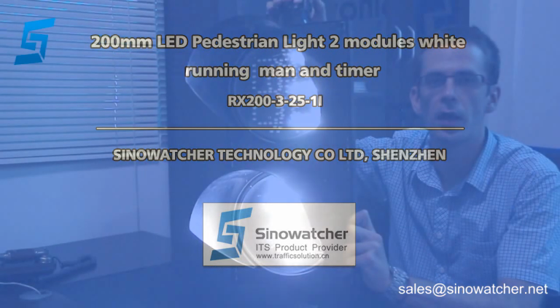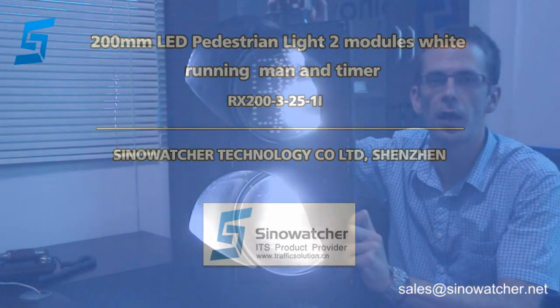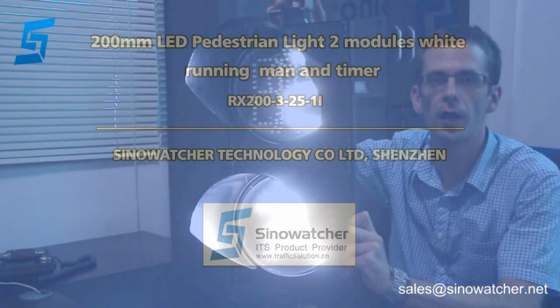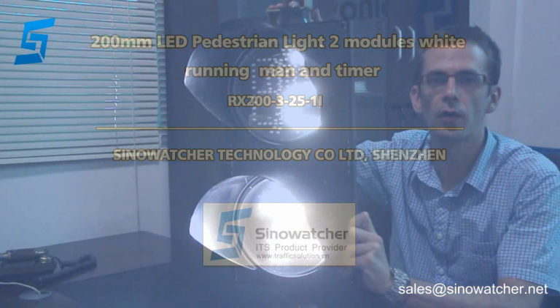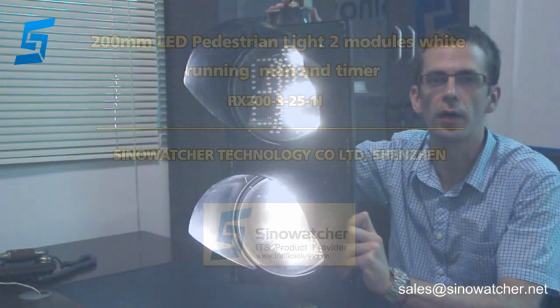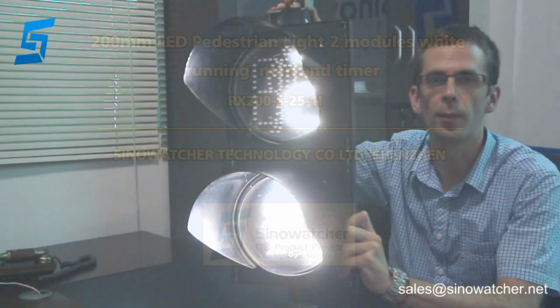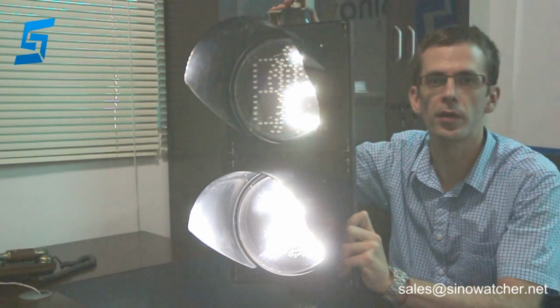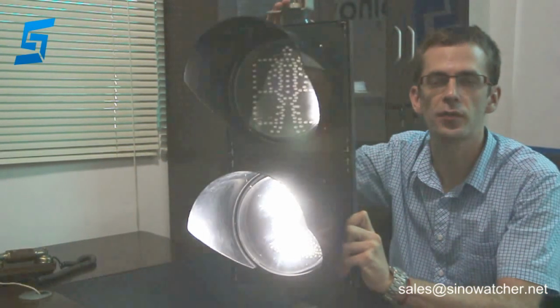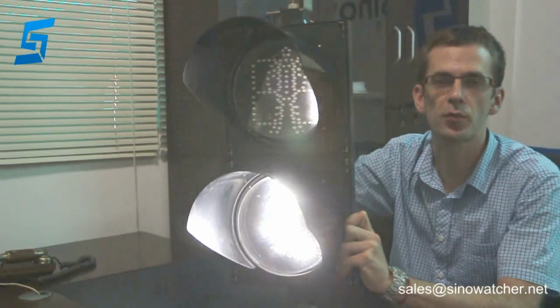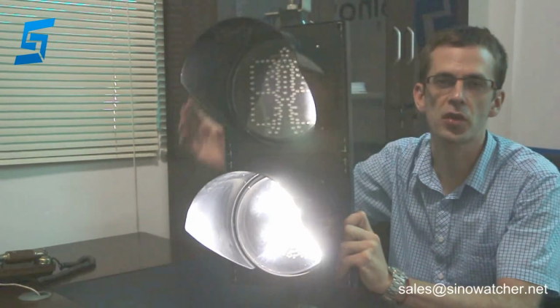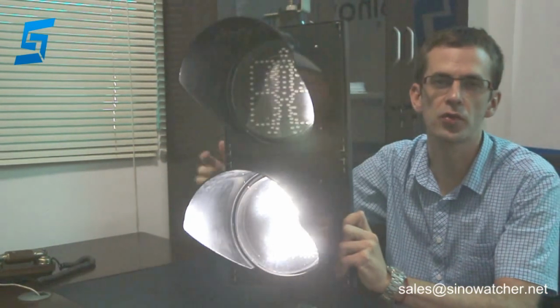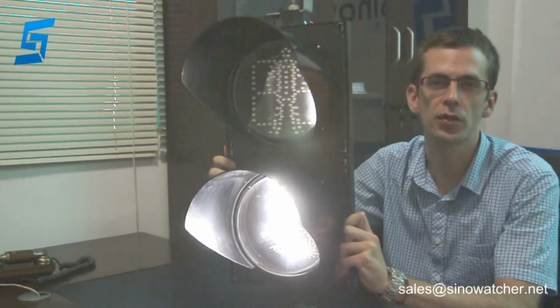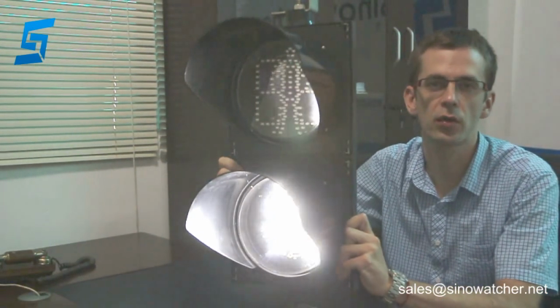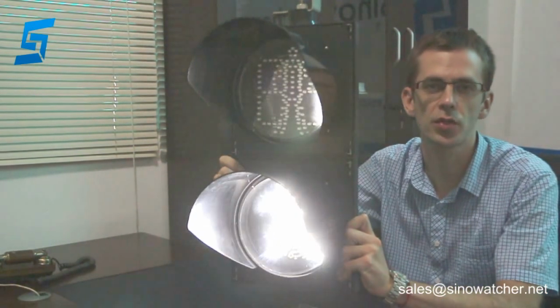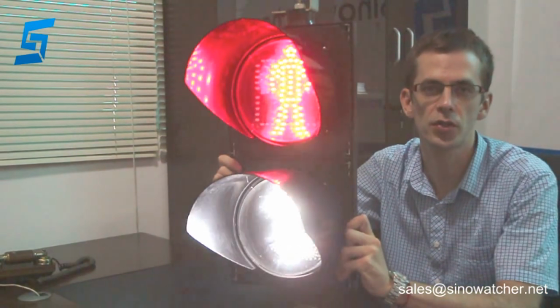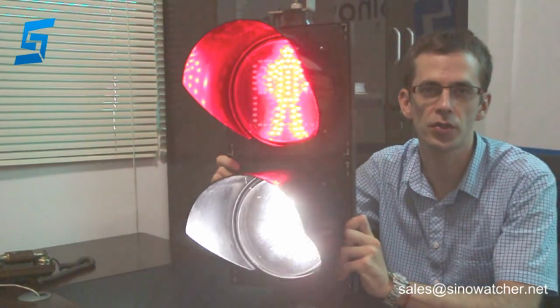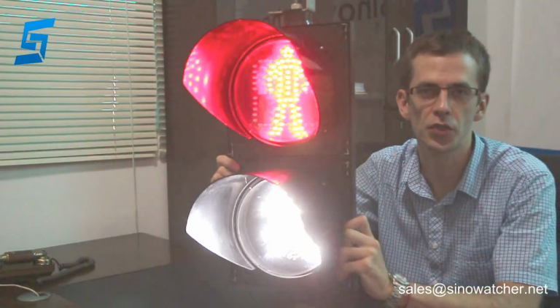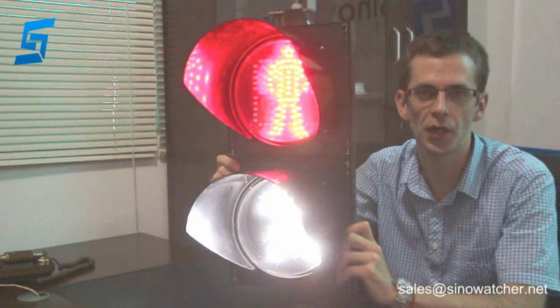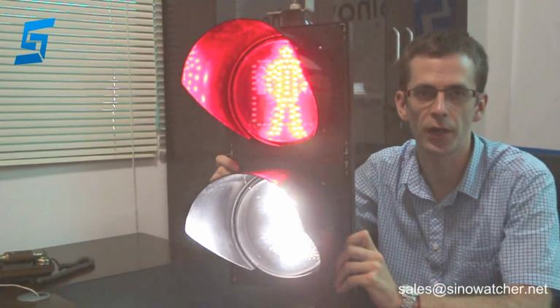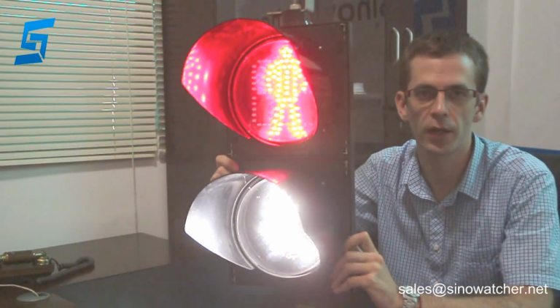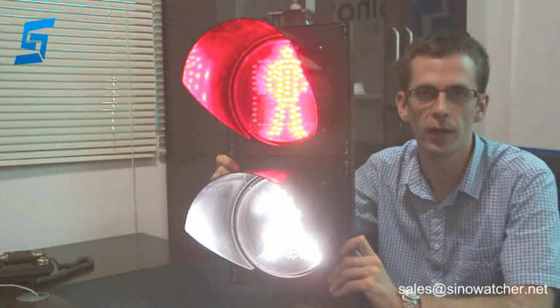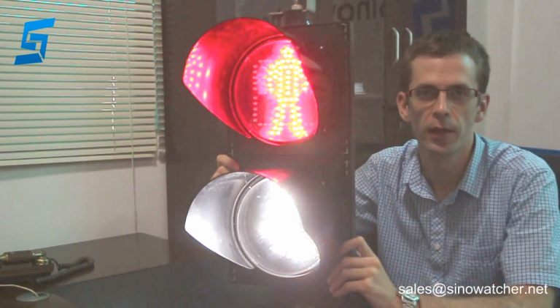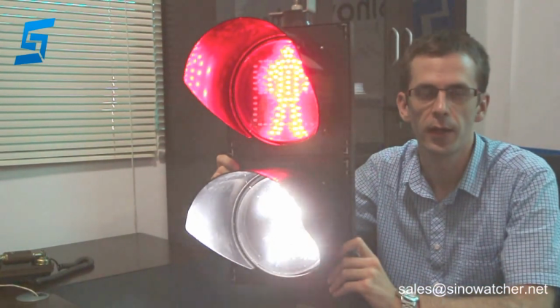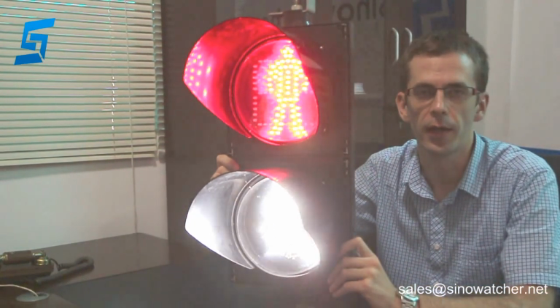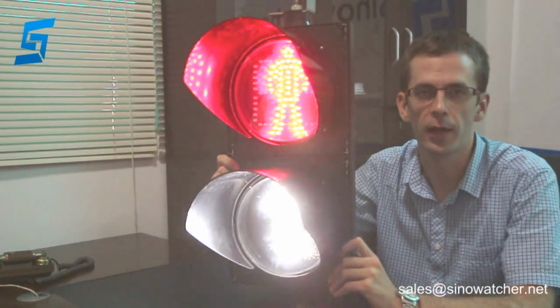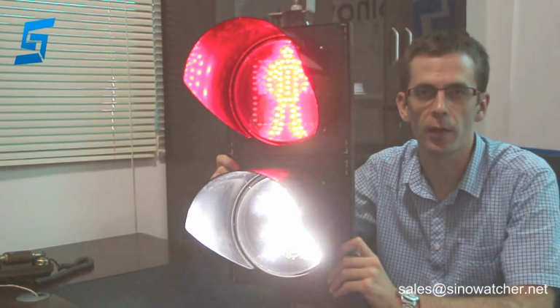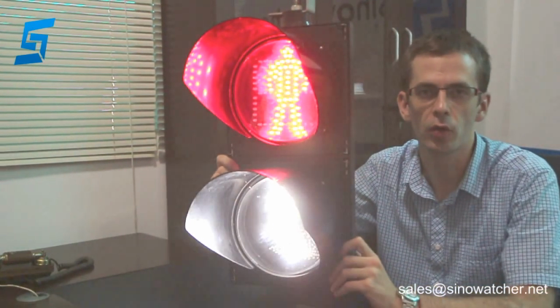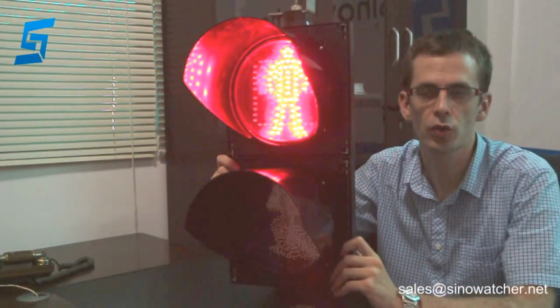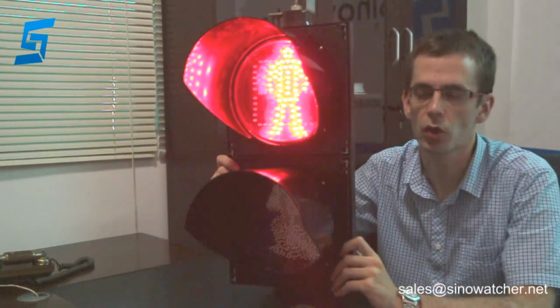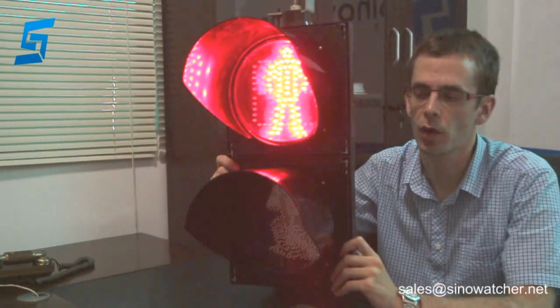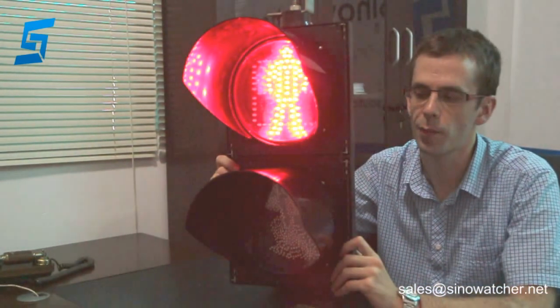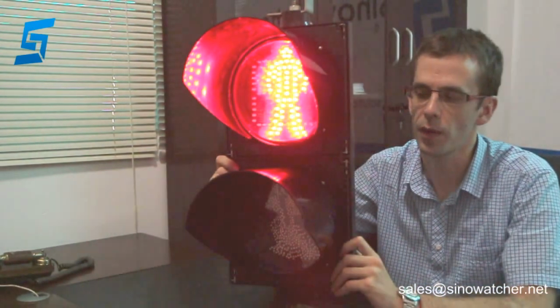Hello, I am Martin from Challenge Technology in Xinjiang, China. I am going to show you our product.